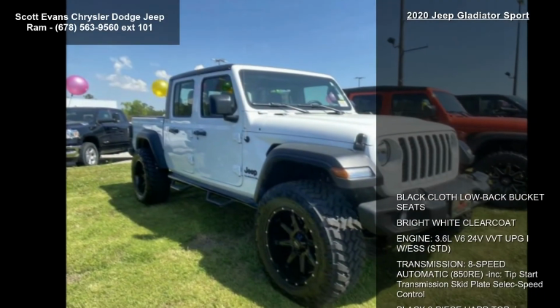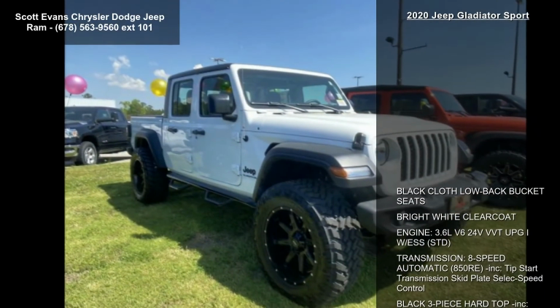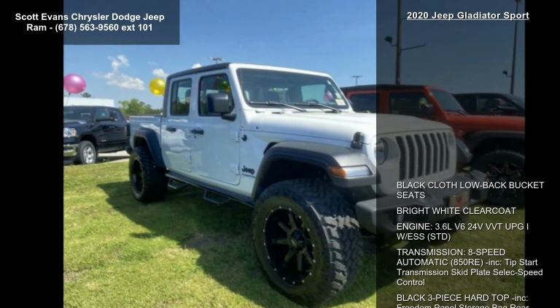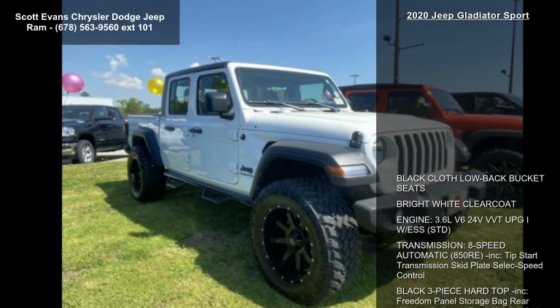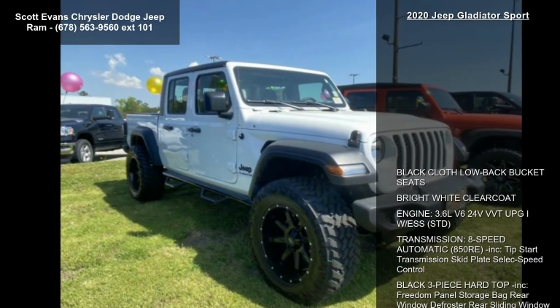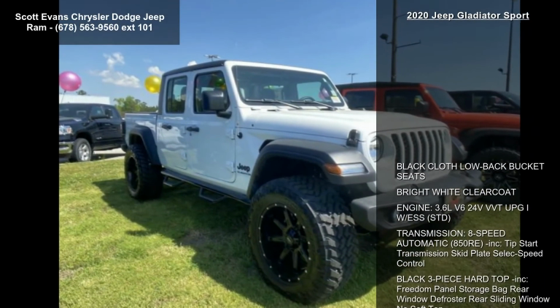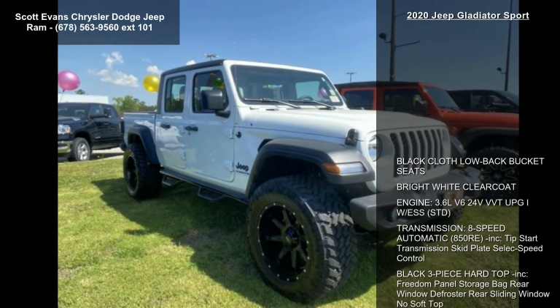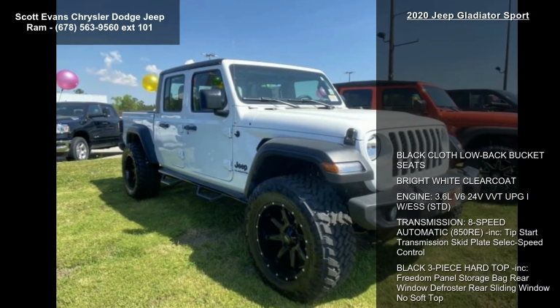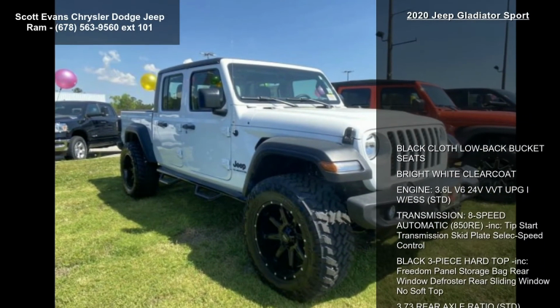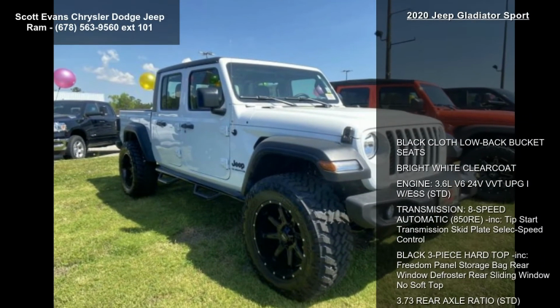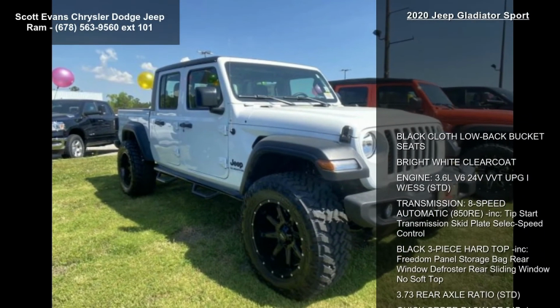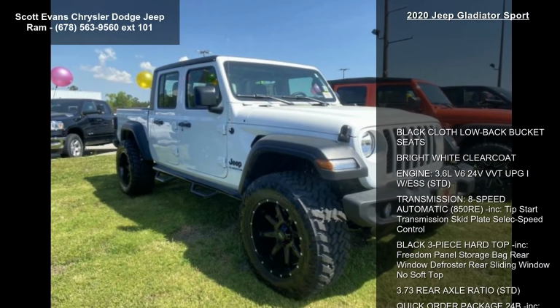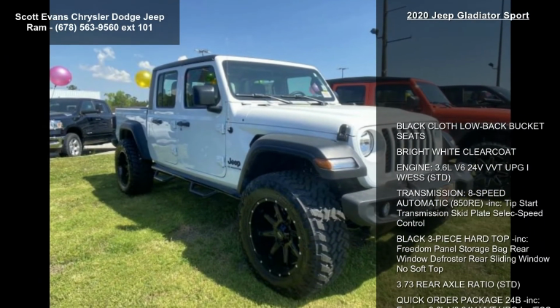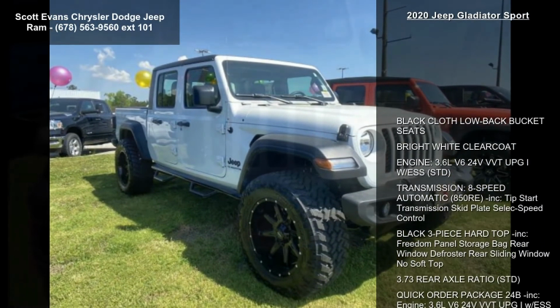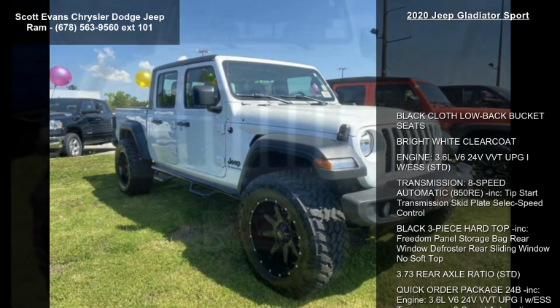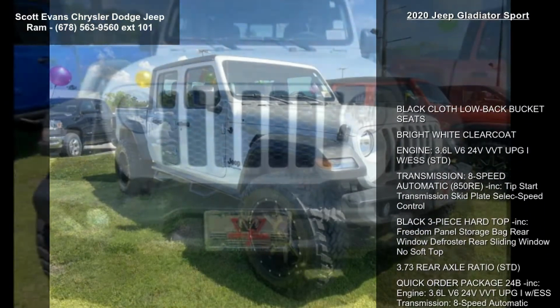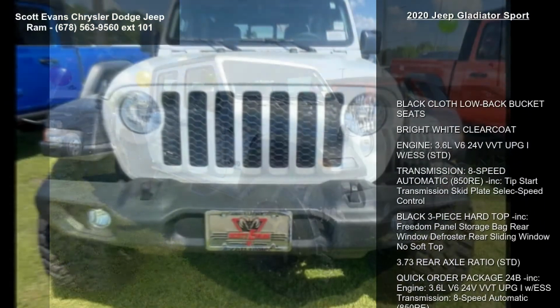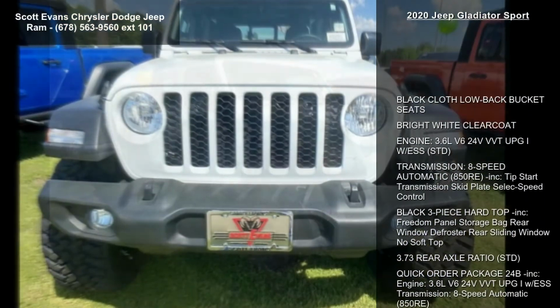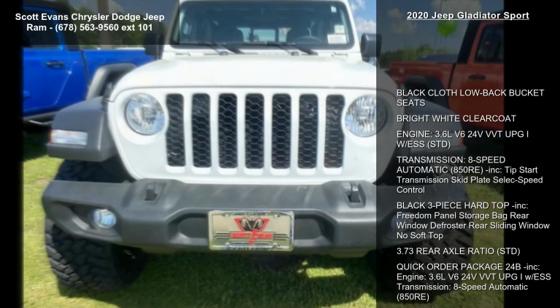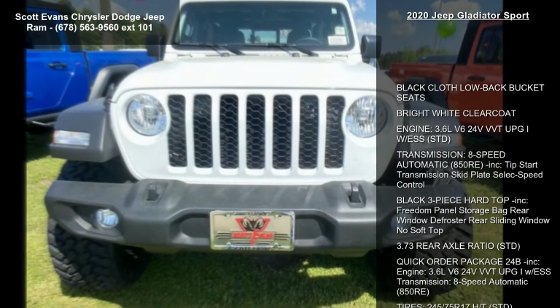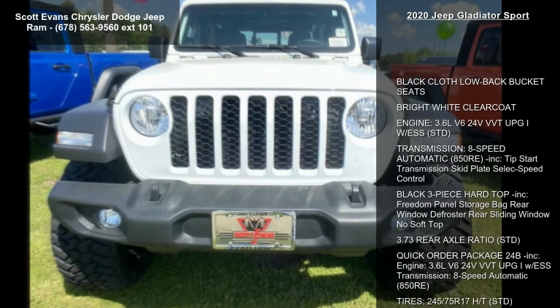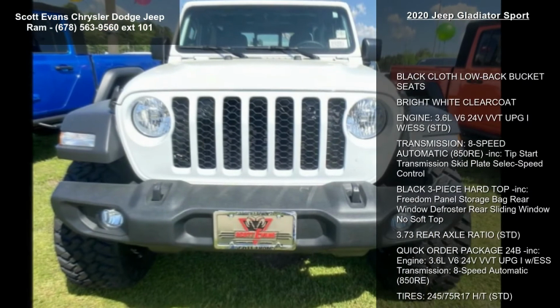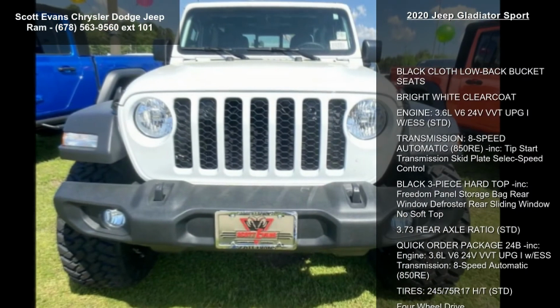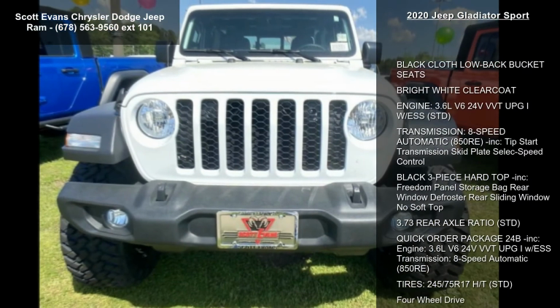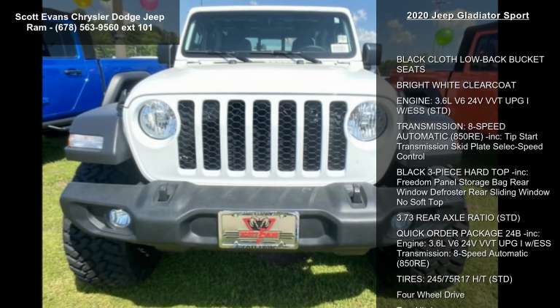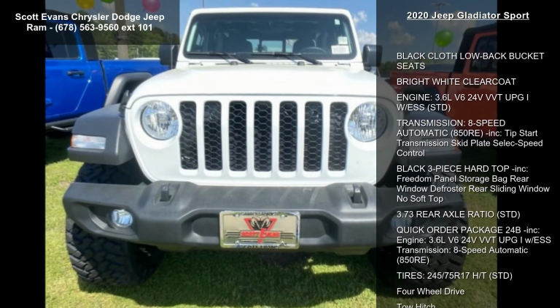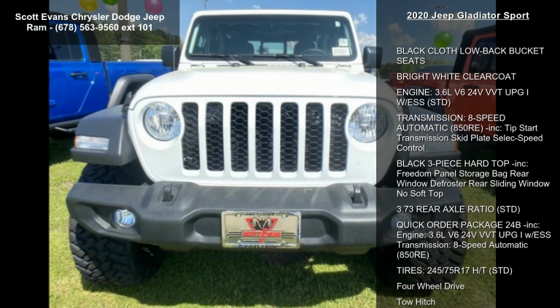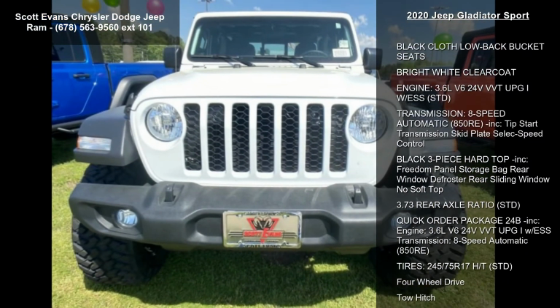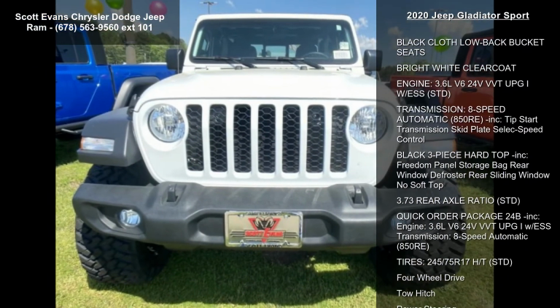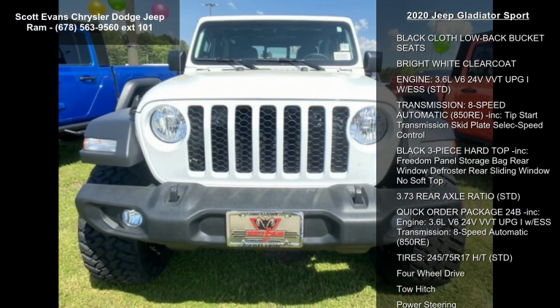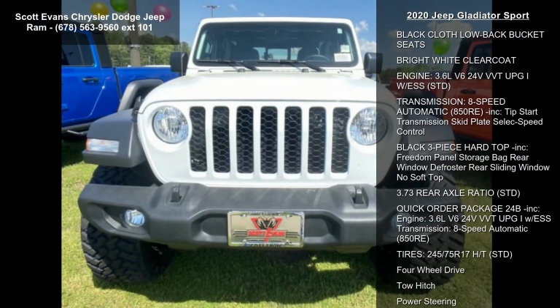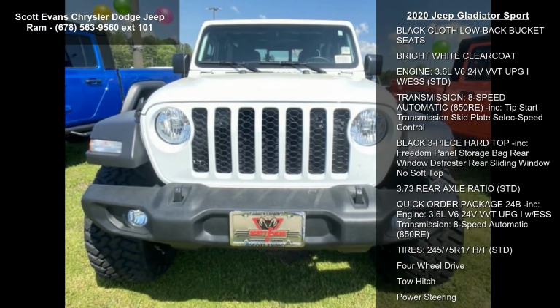The vehicle comes with a 3.73 rear axle ratio and the quick order package 24B included.